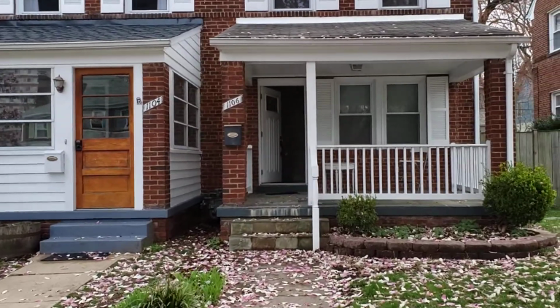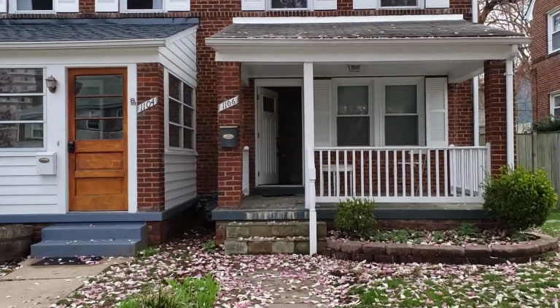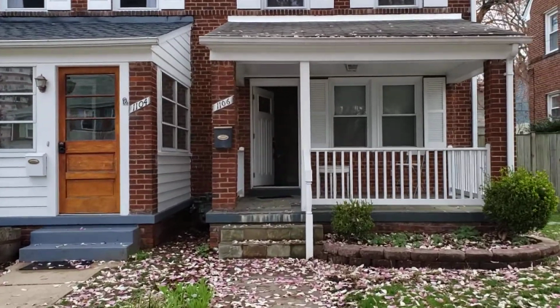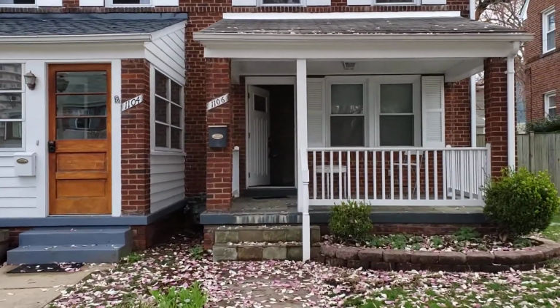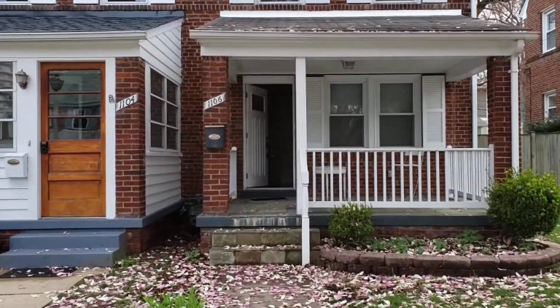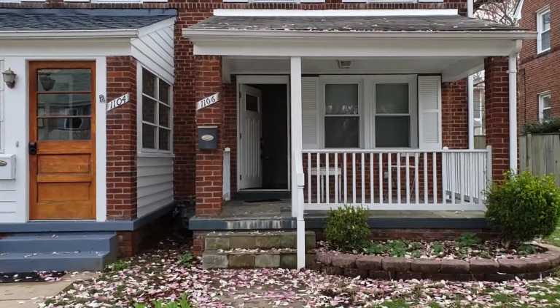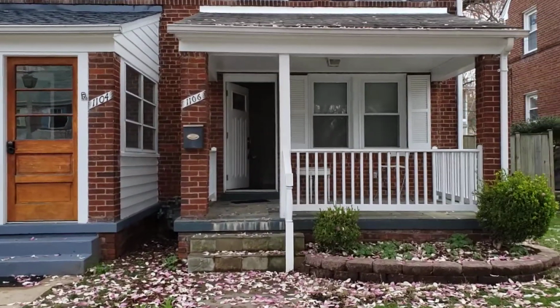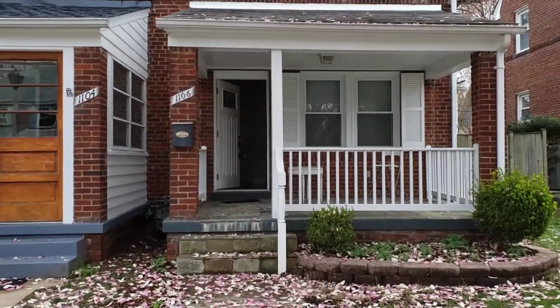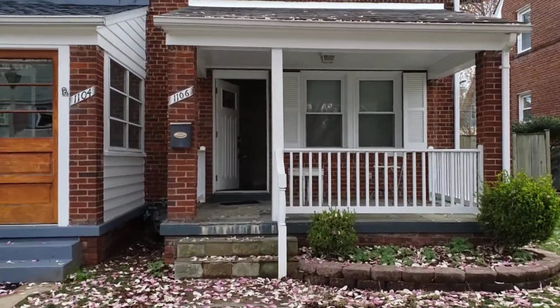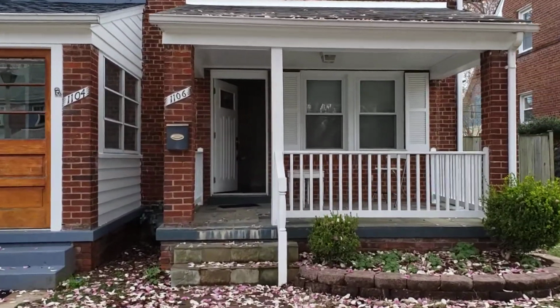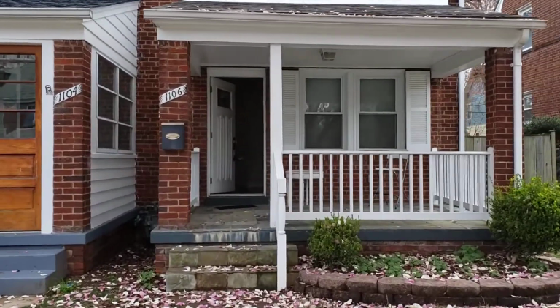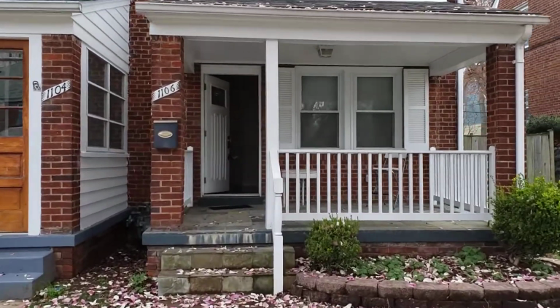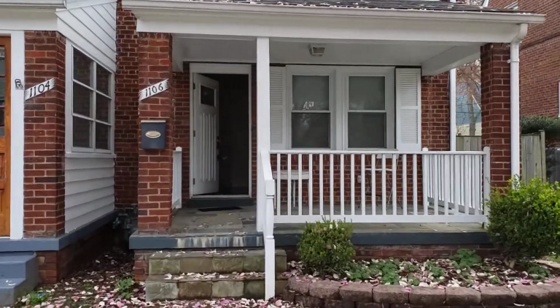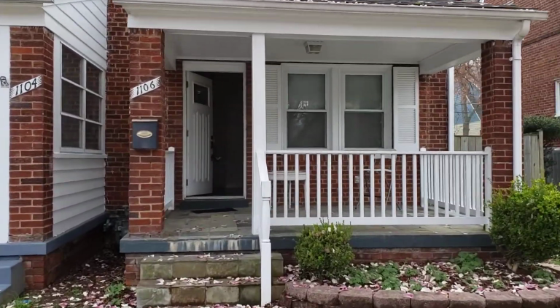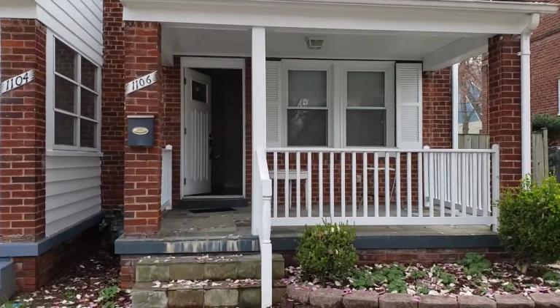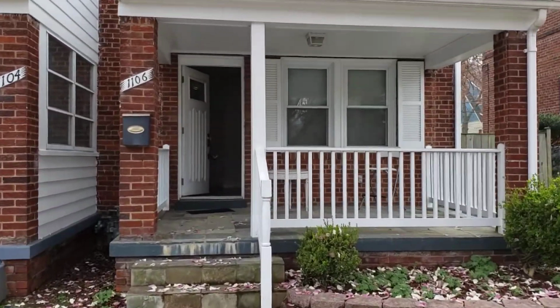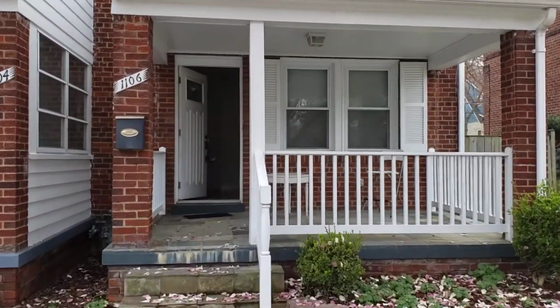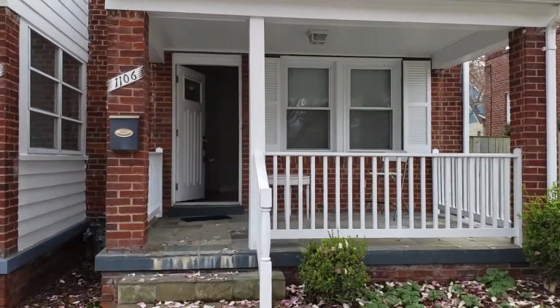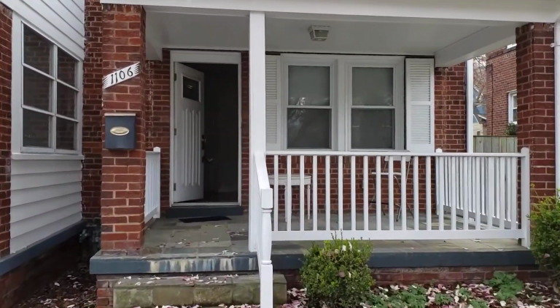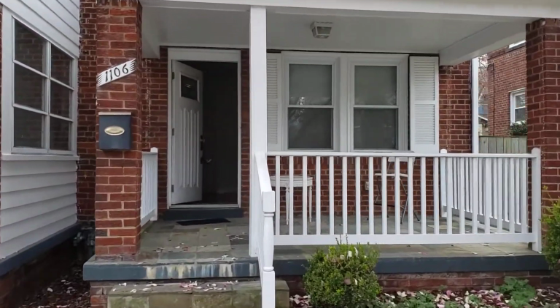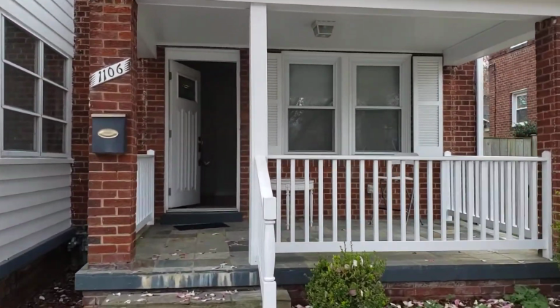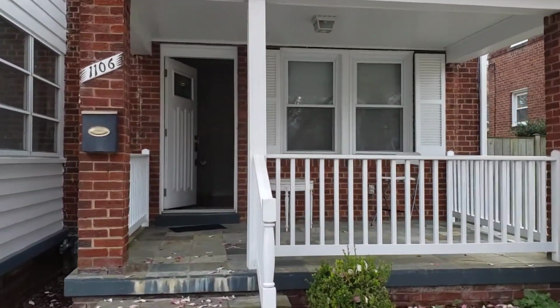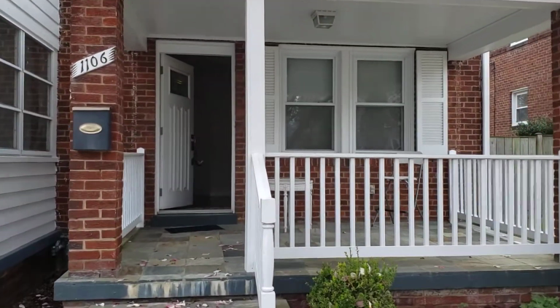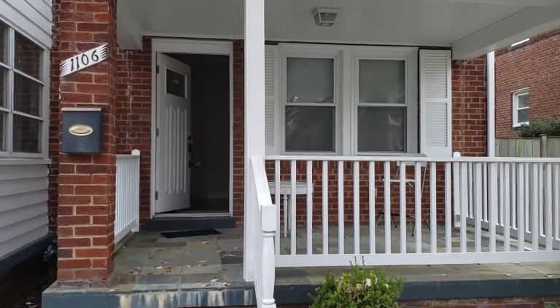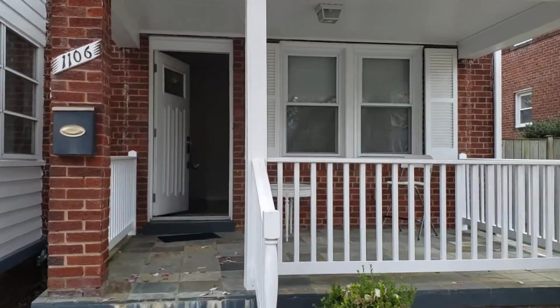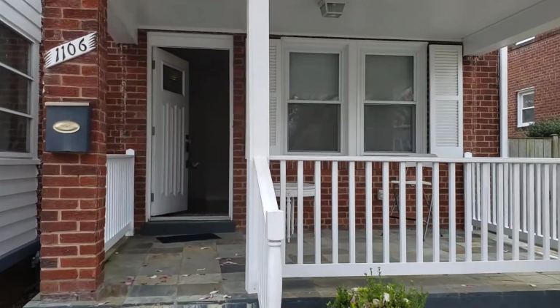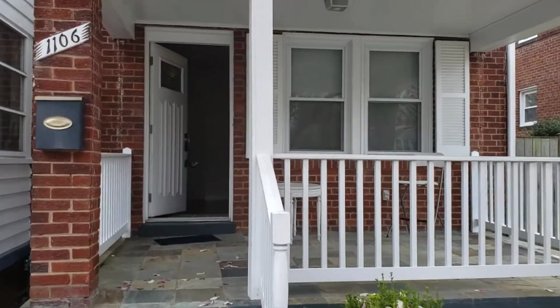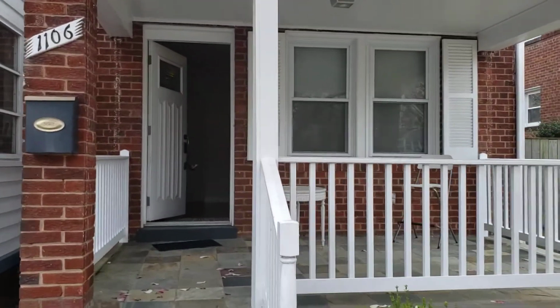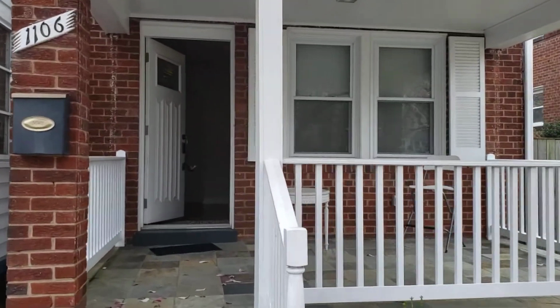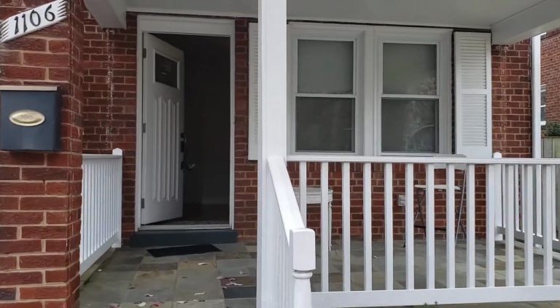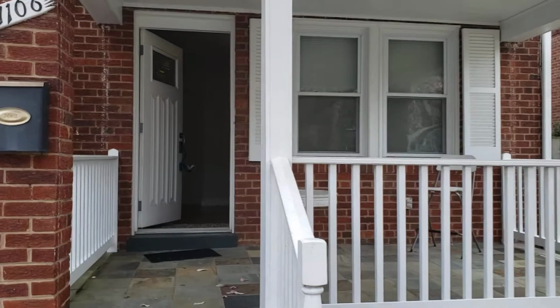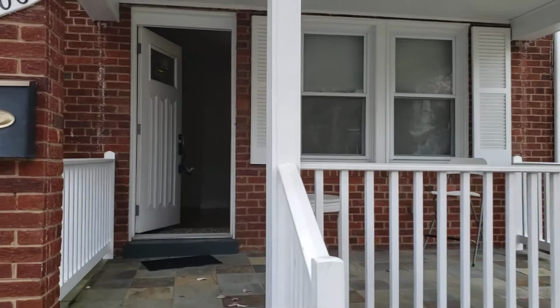We've got a nice covered porch with room for a table and chairs out here.